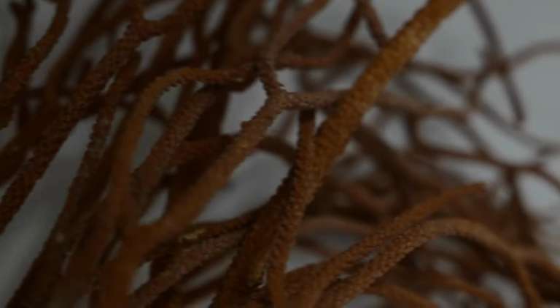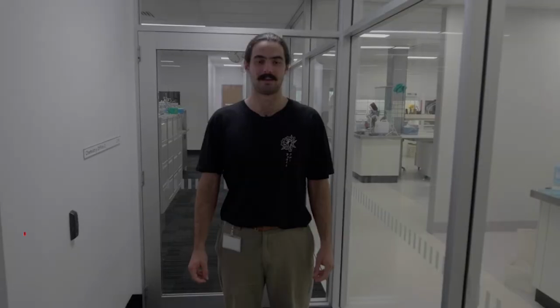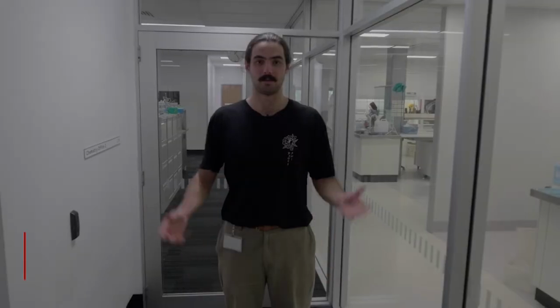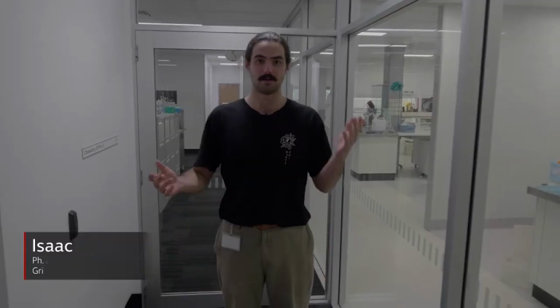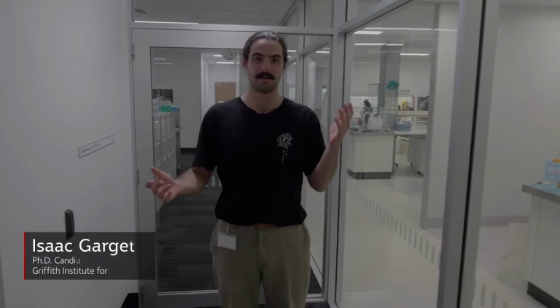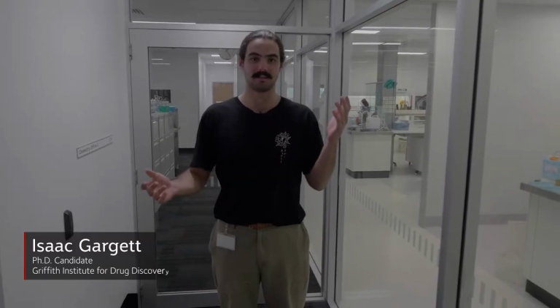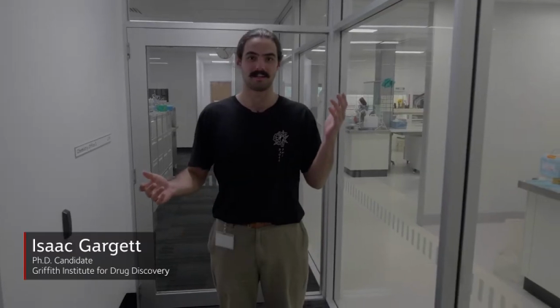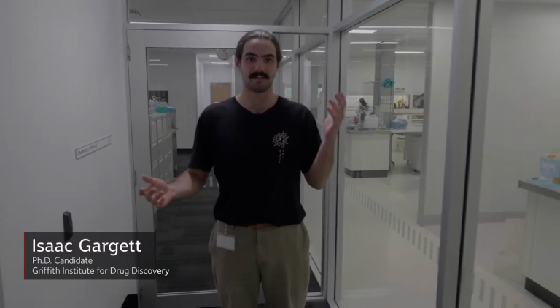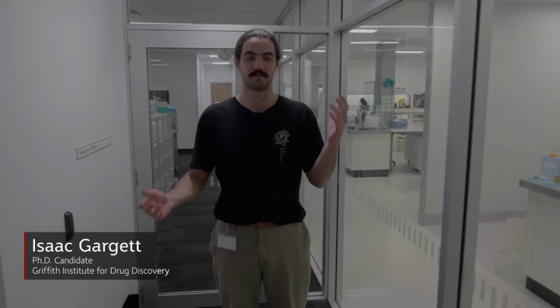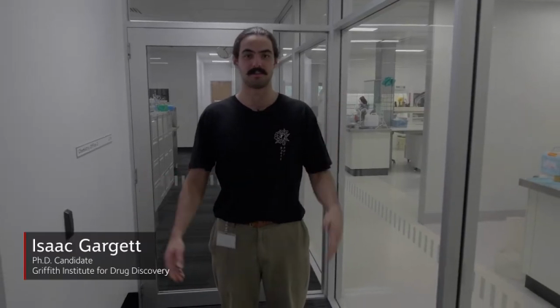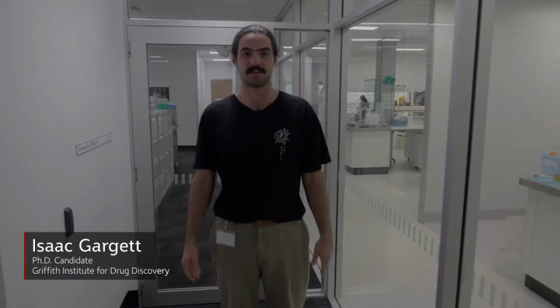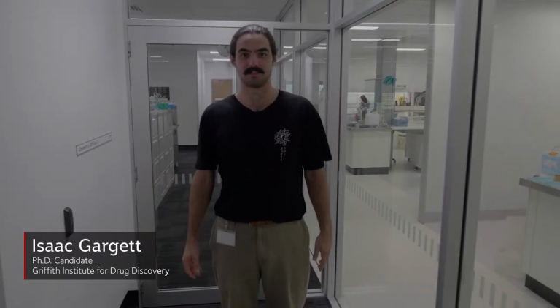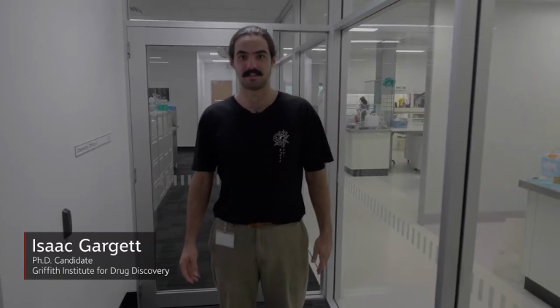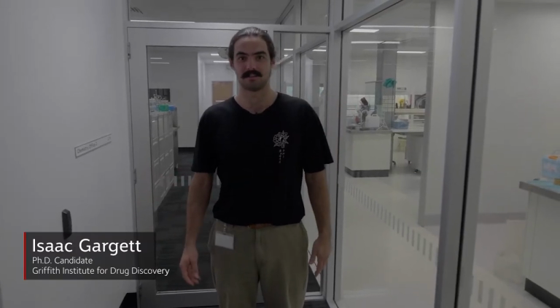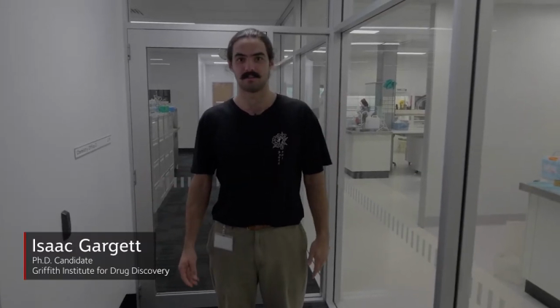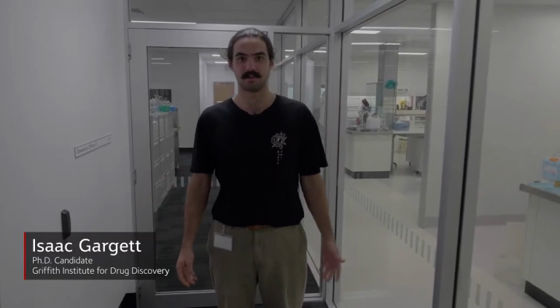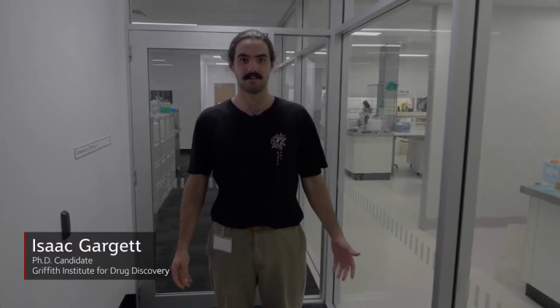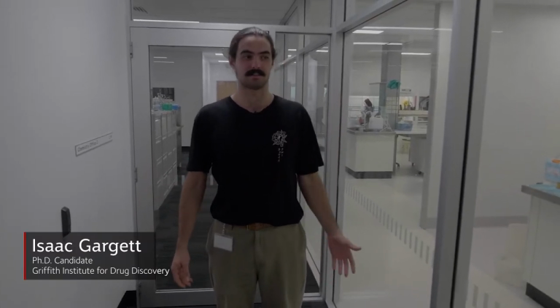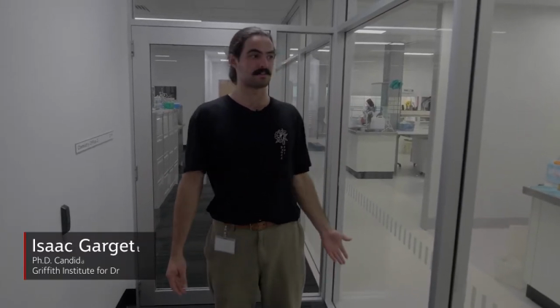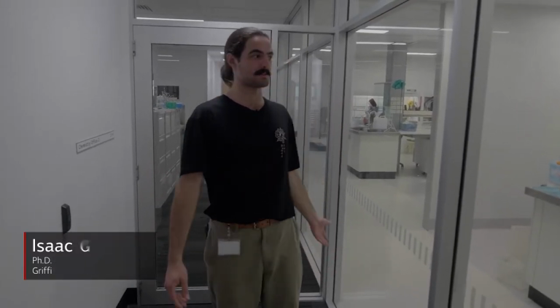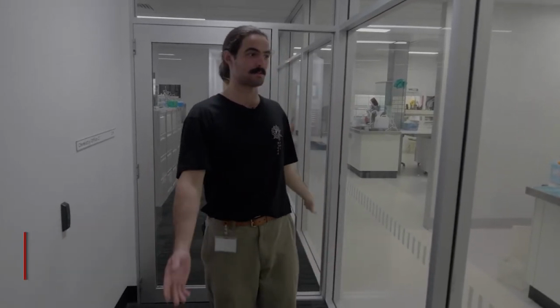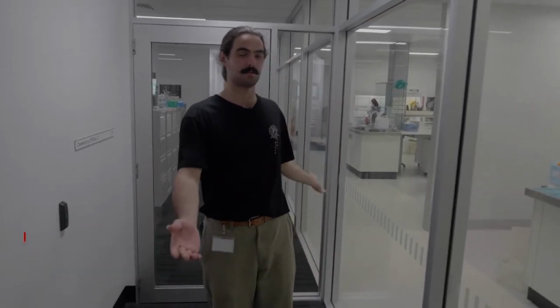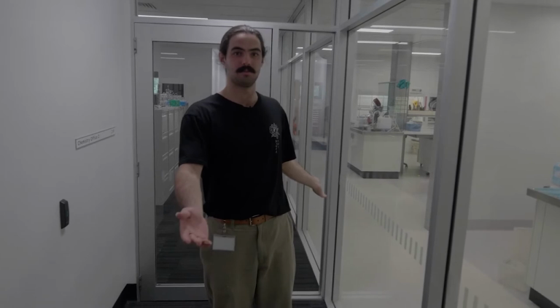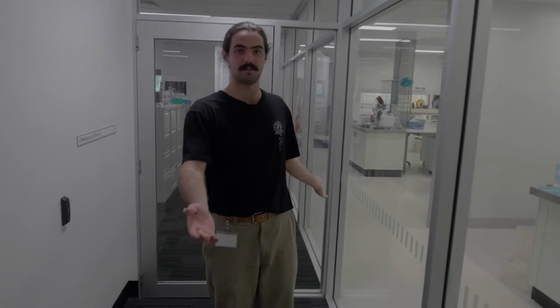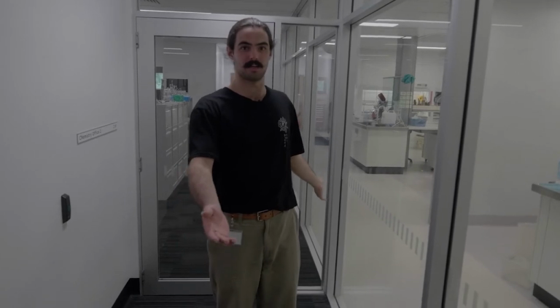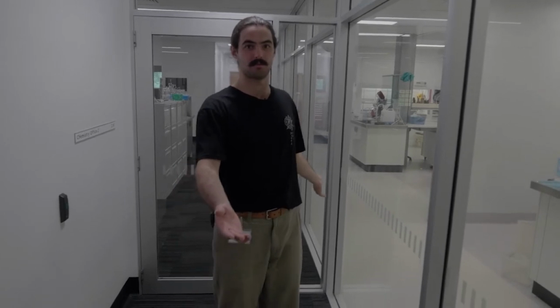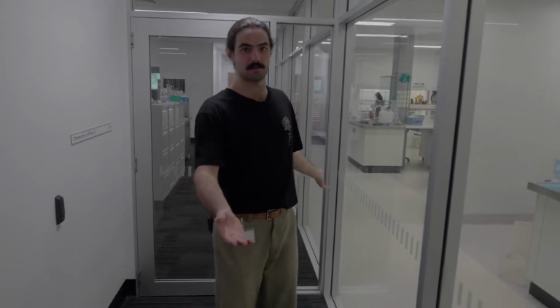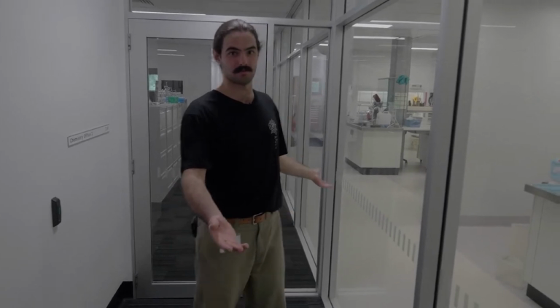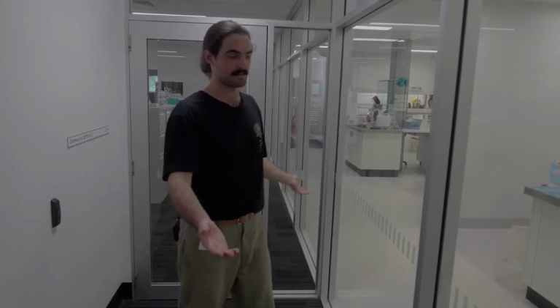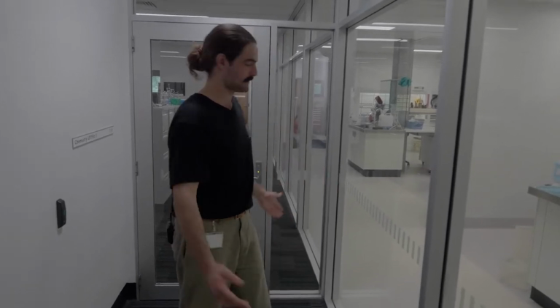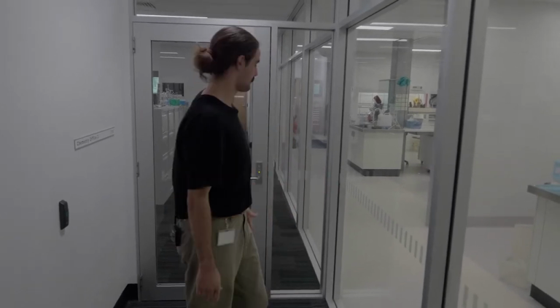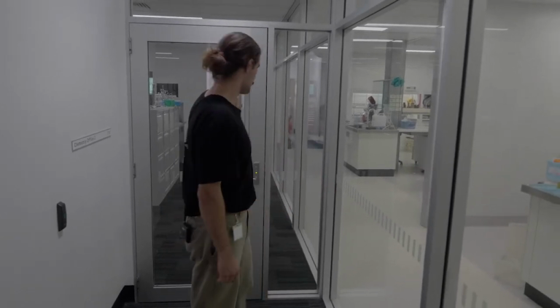Hello and welcome. I'm Isaac. I'm a first-year PhD candidate here at GRID, and this is level two — the chemistry laboratory. Come with me.